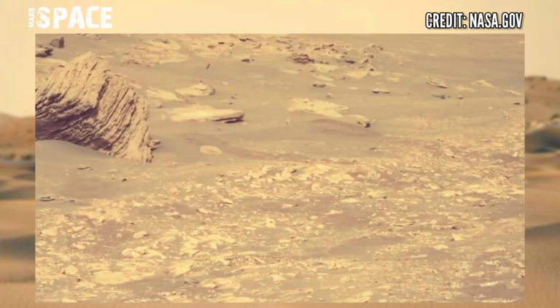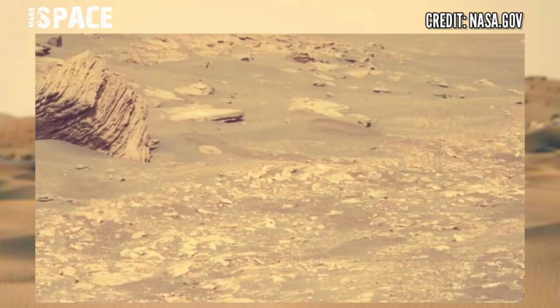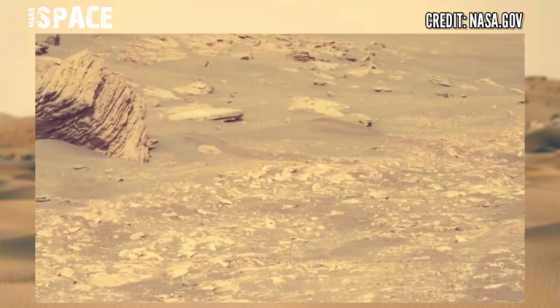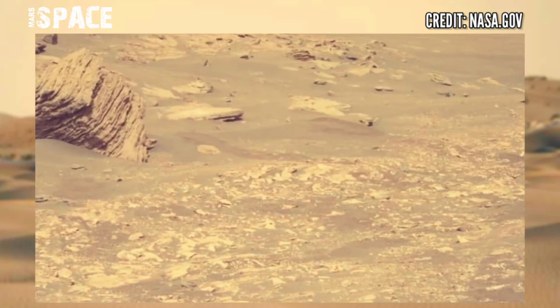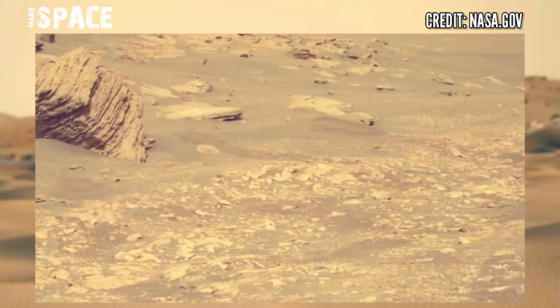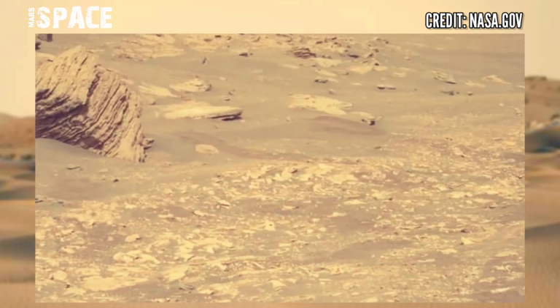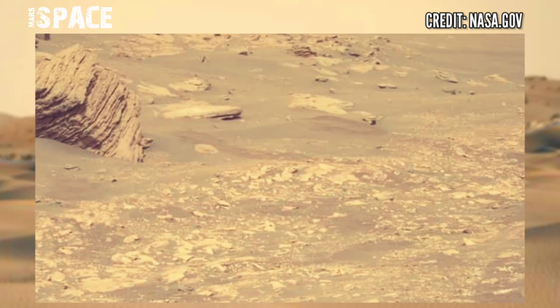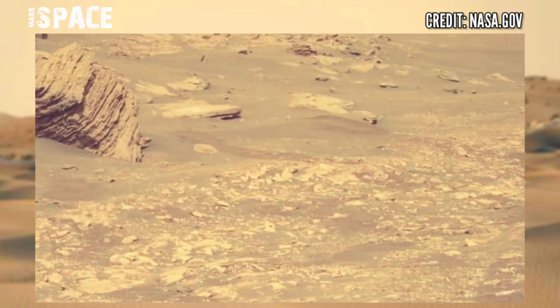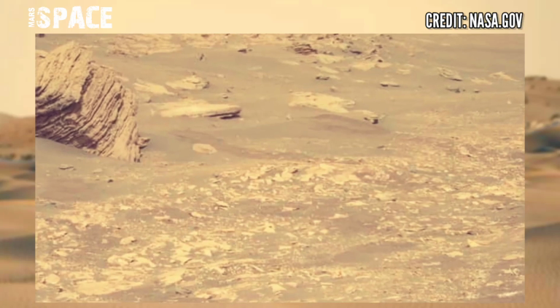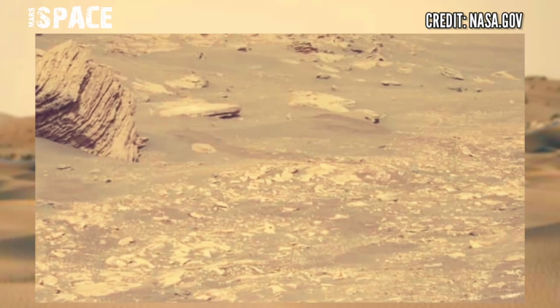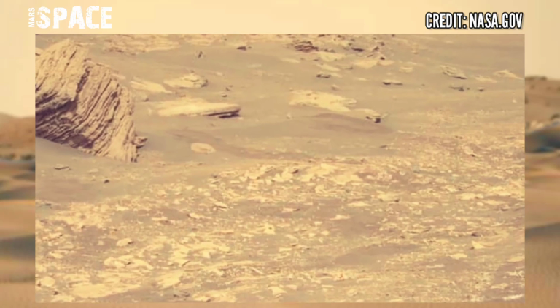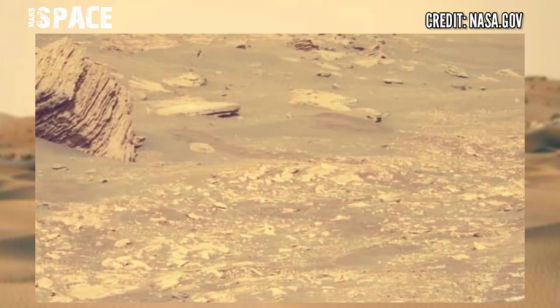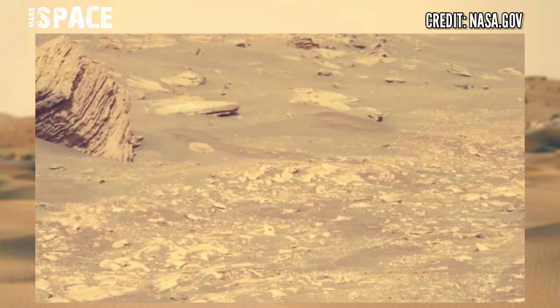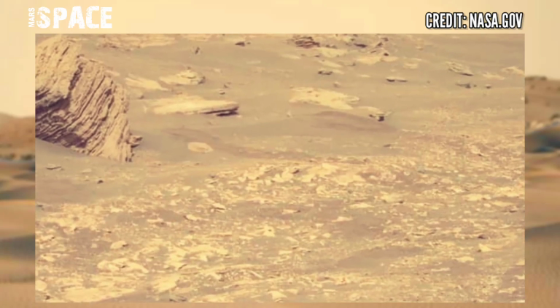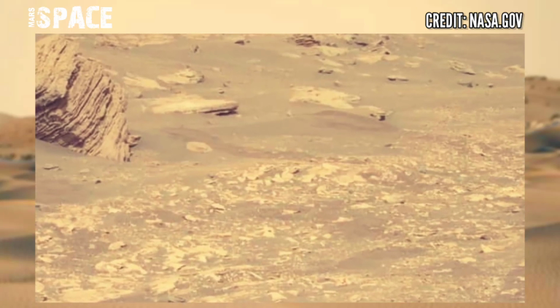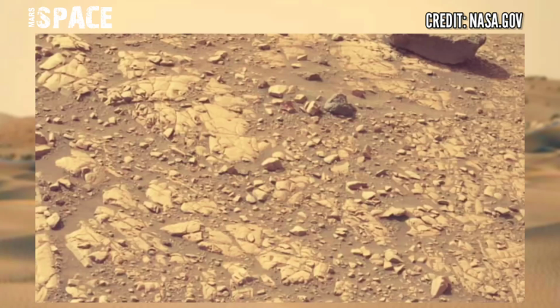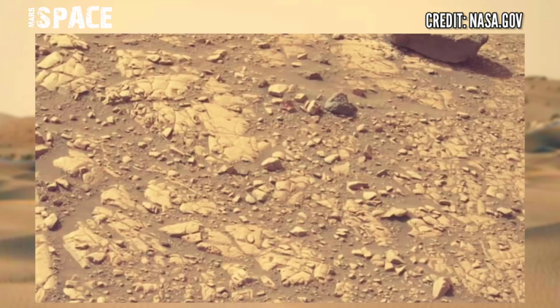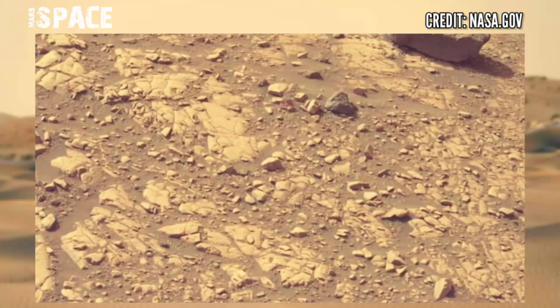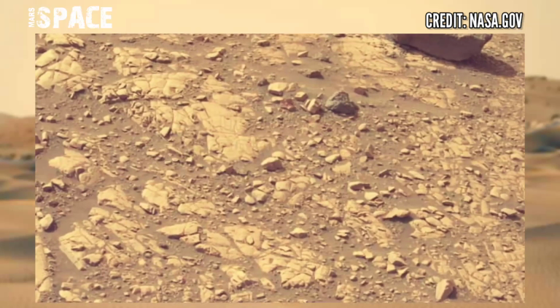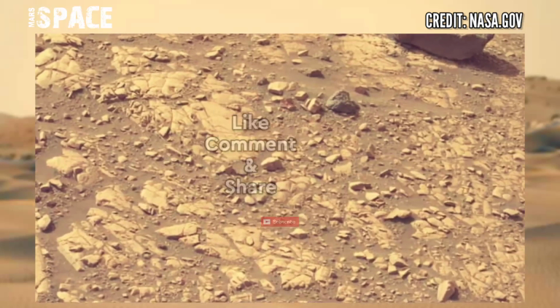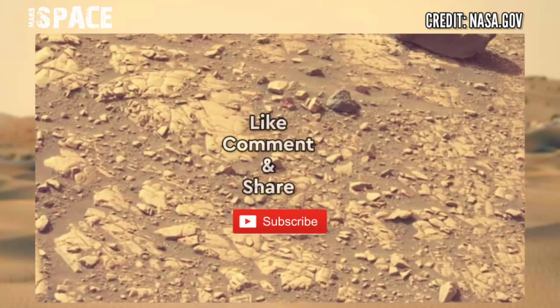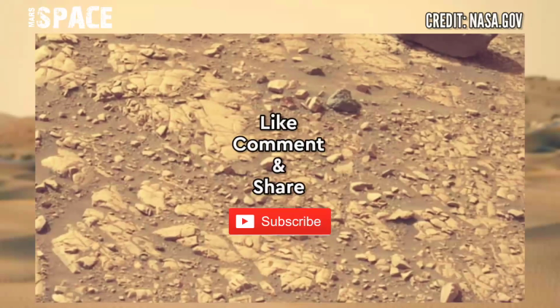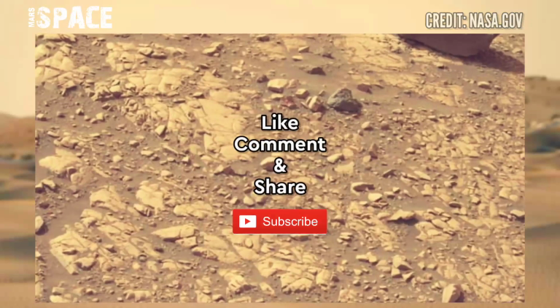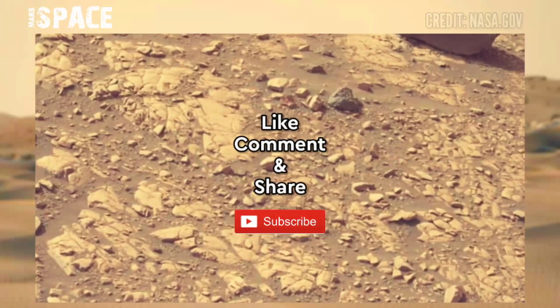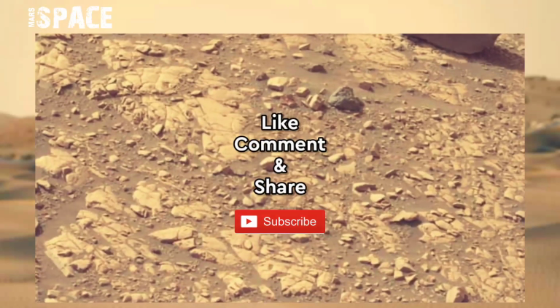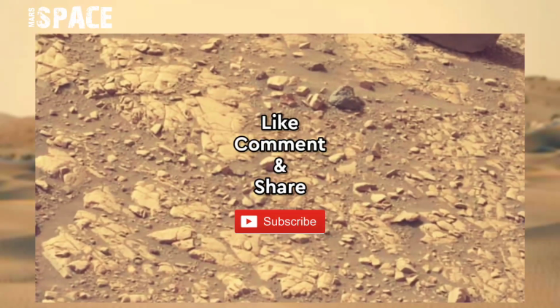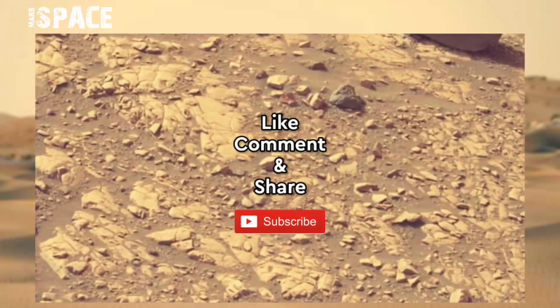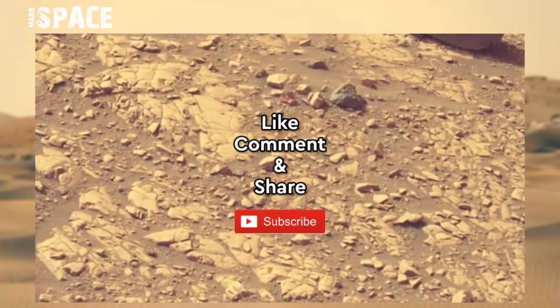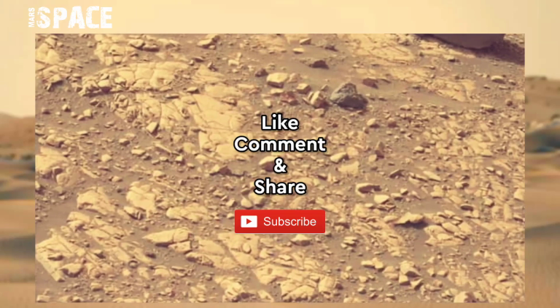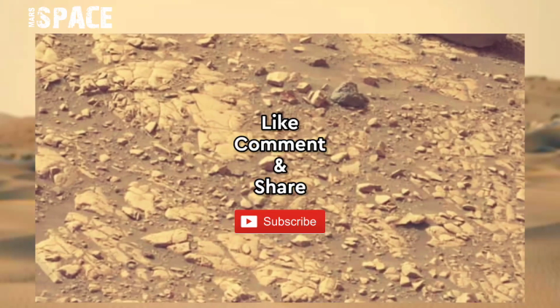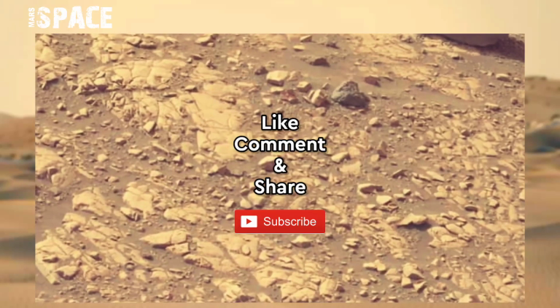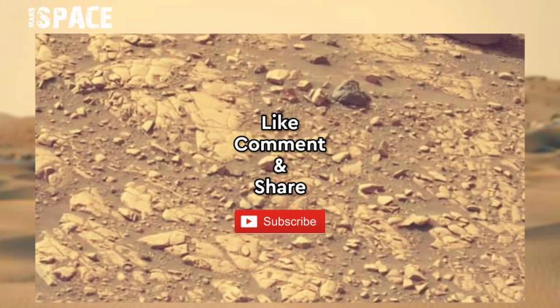Images captured using the mast cam. Like the video, share it with your best friends, stay connected with Mars Space. Thanks for watching.